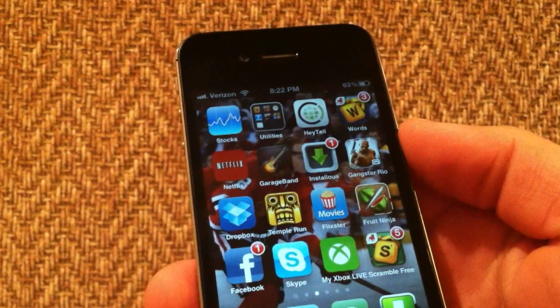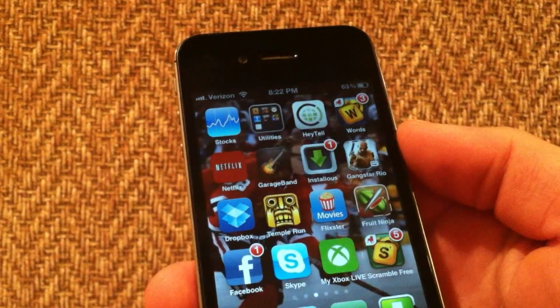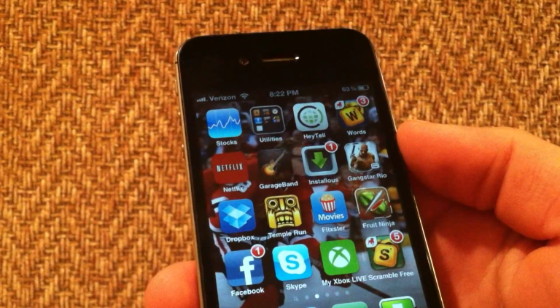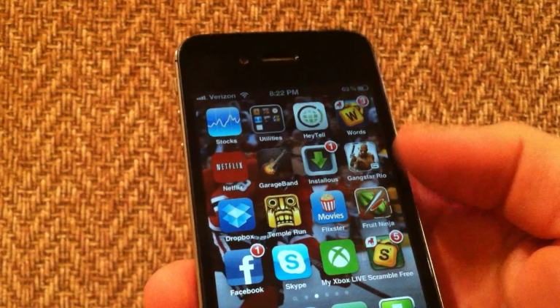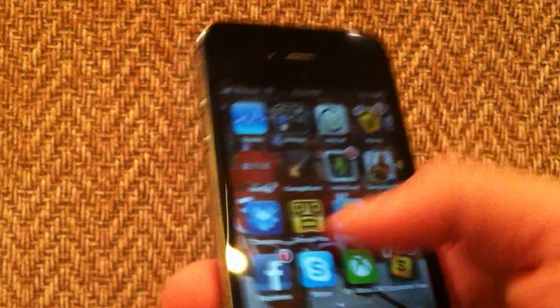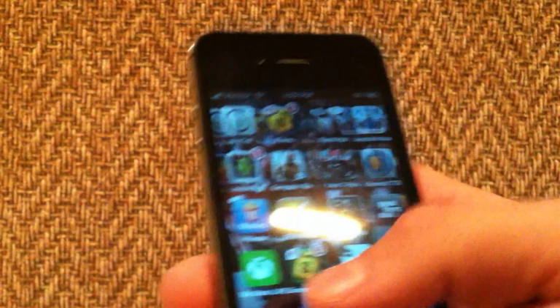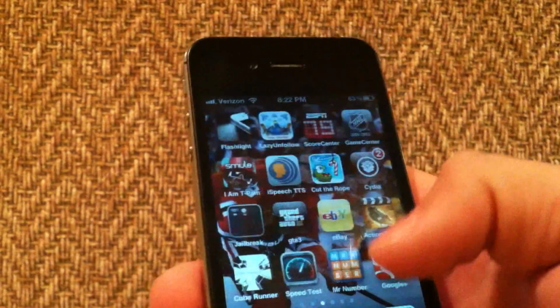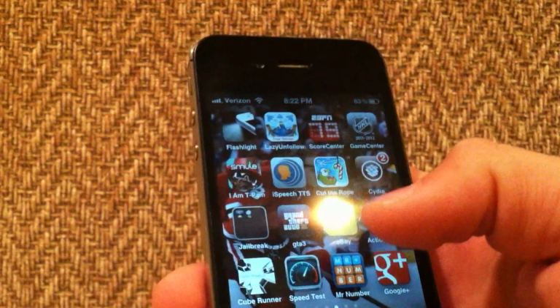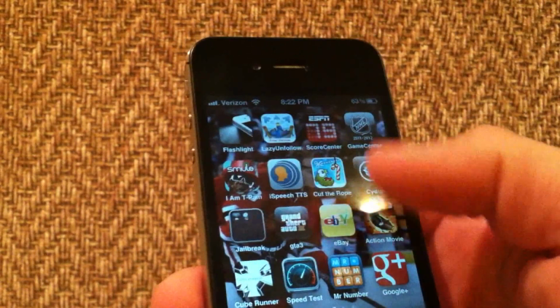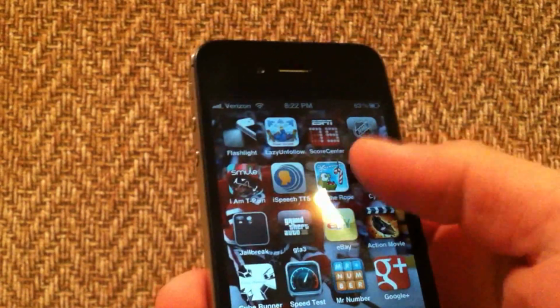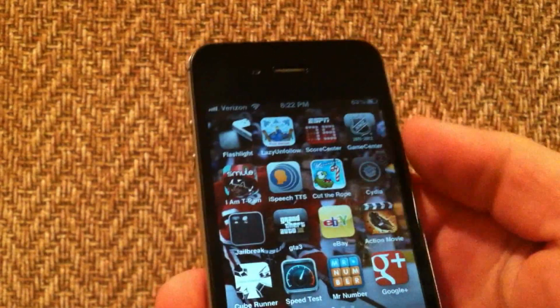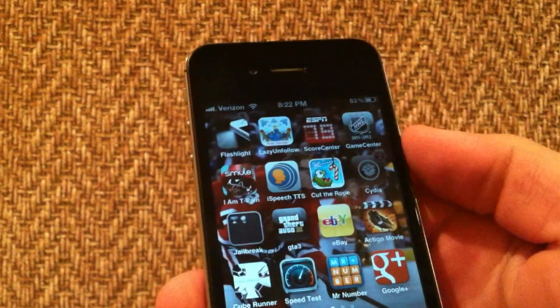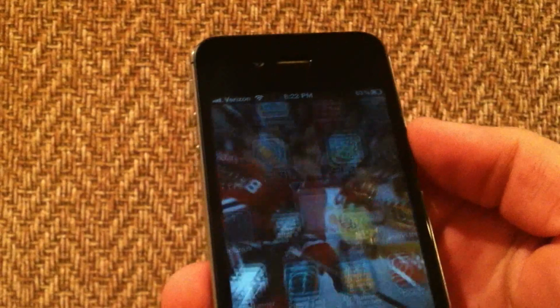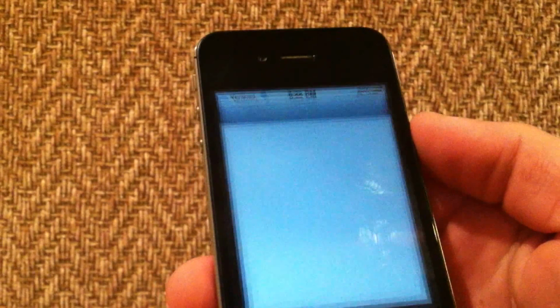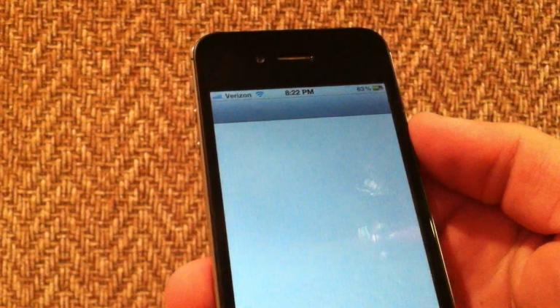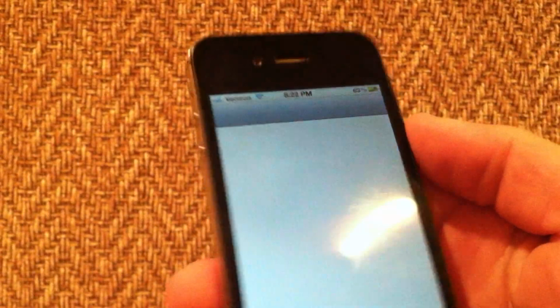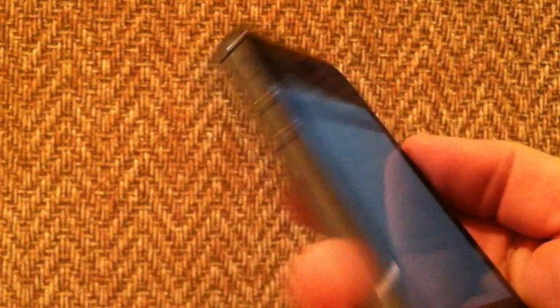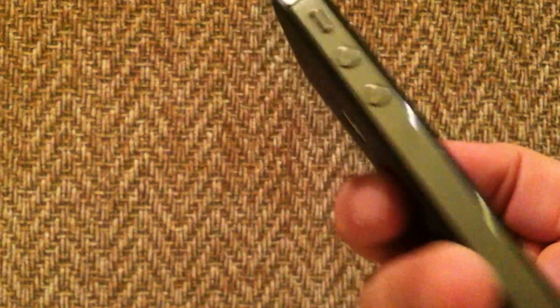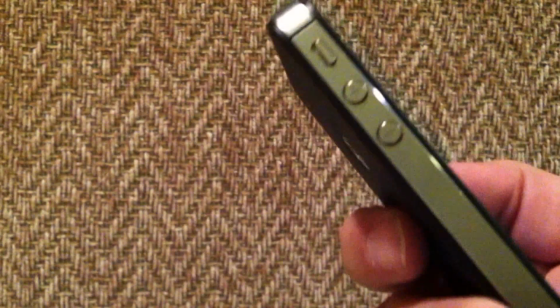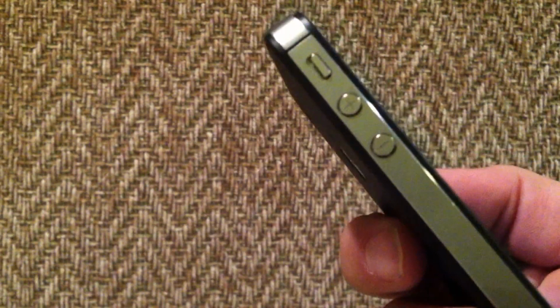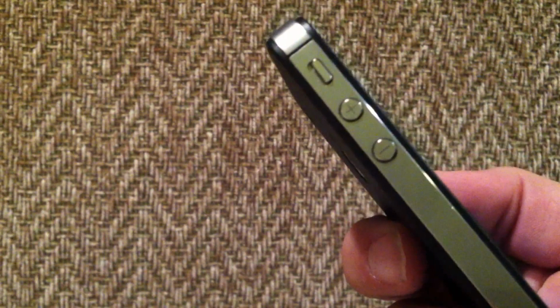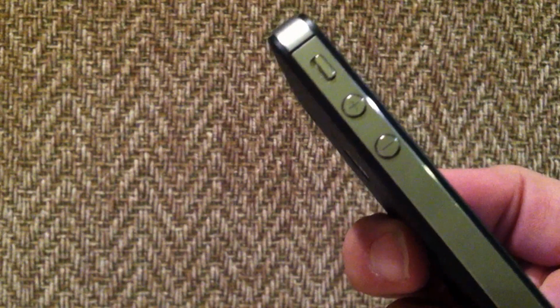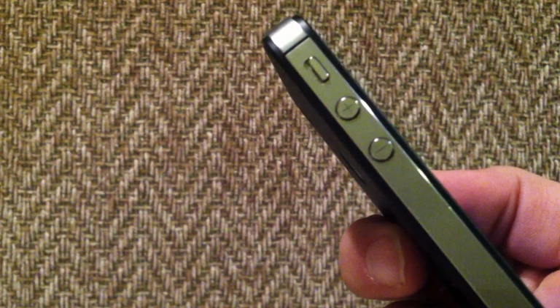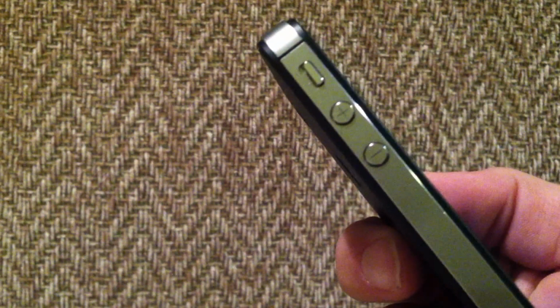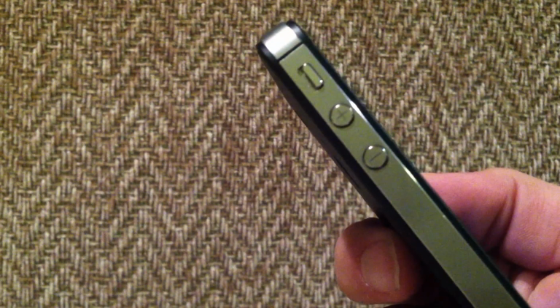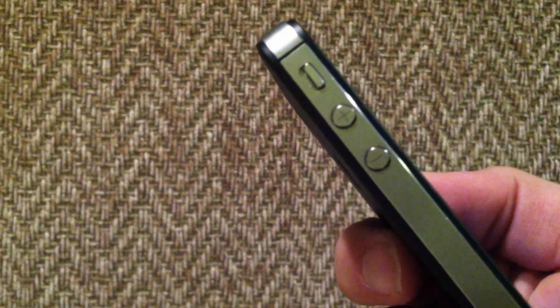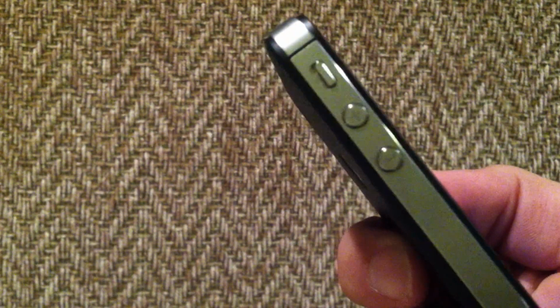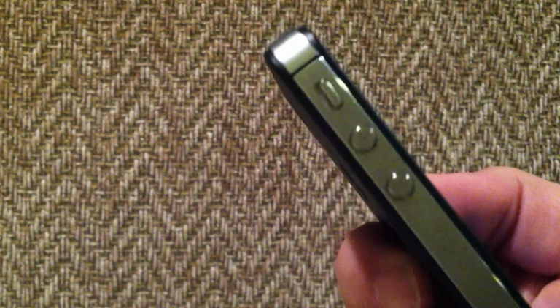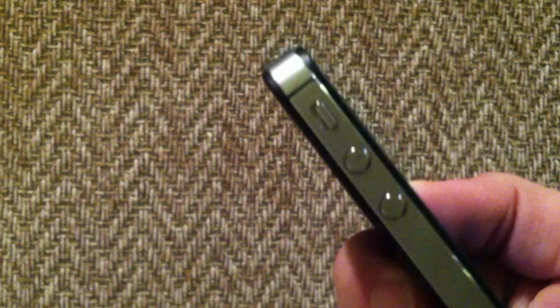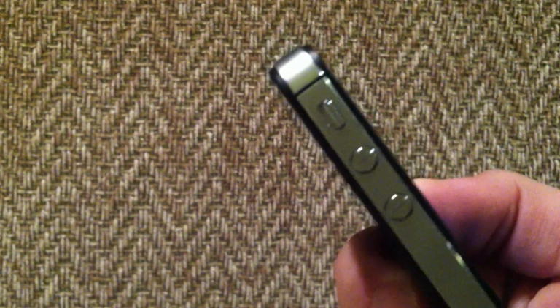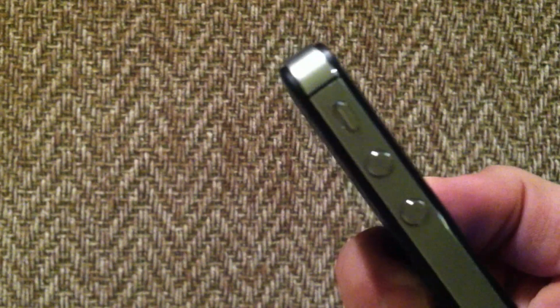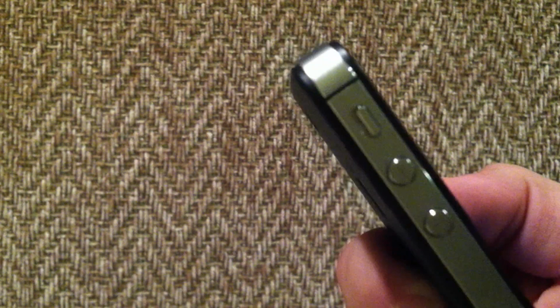First, what you're going to do is open up Cydia. As you can see here on the side, this is an iPhone 4.